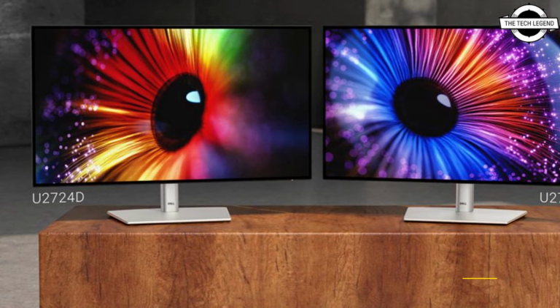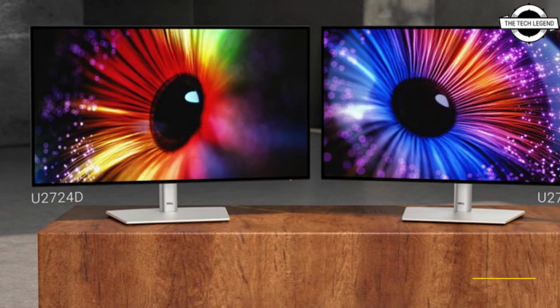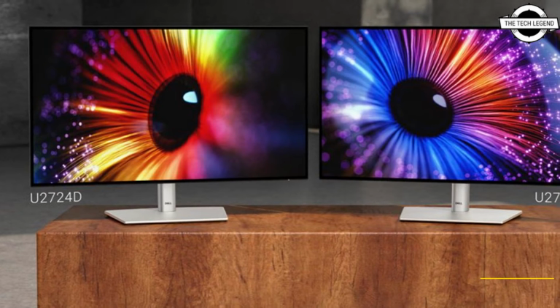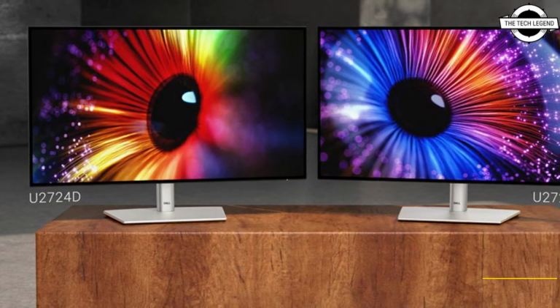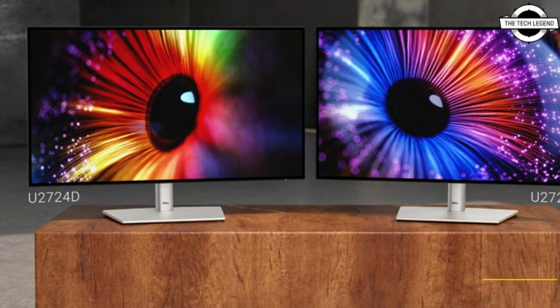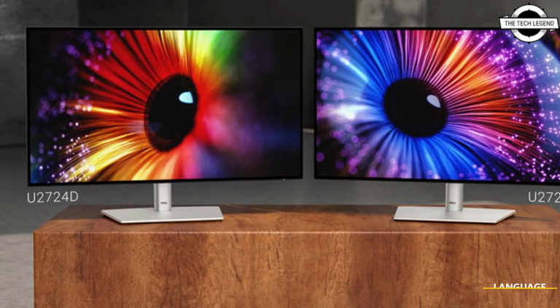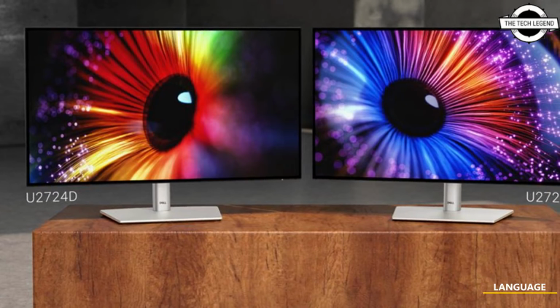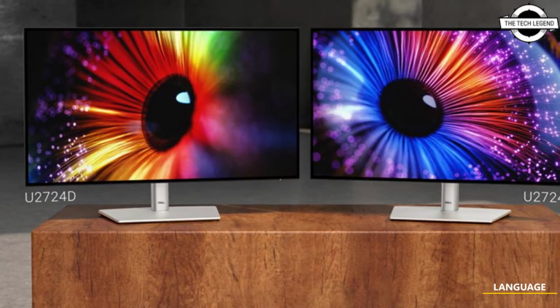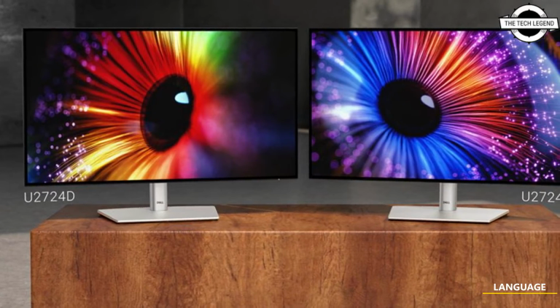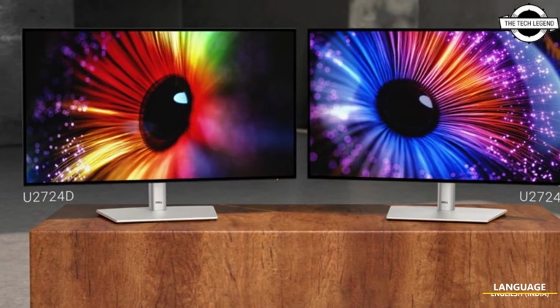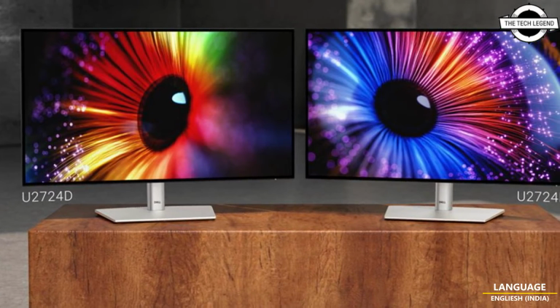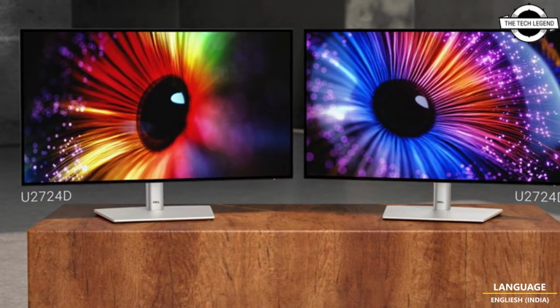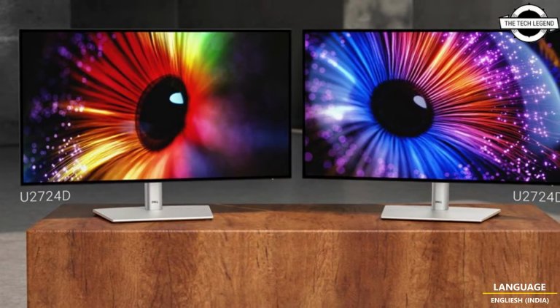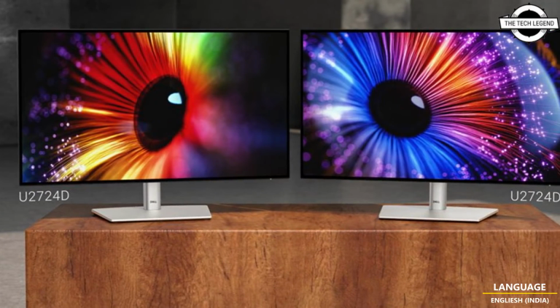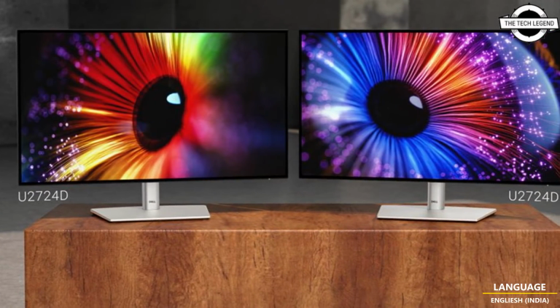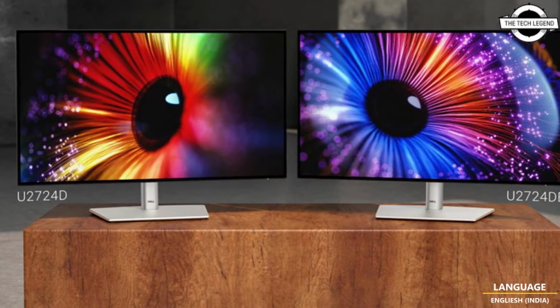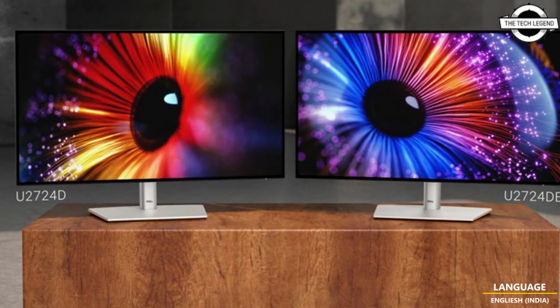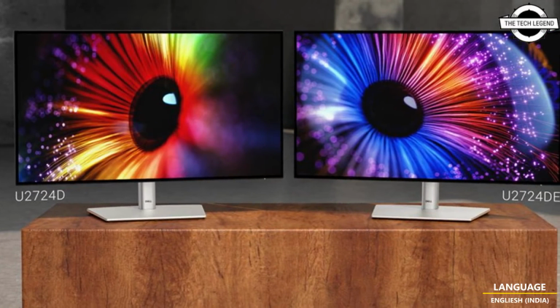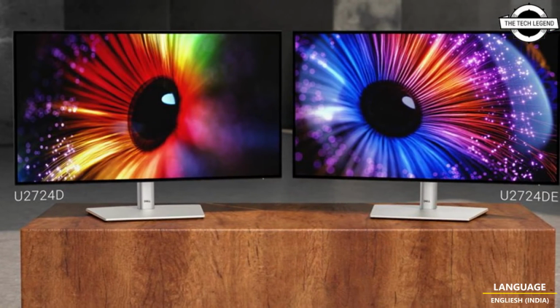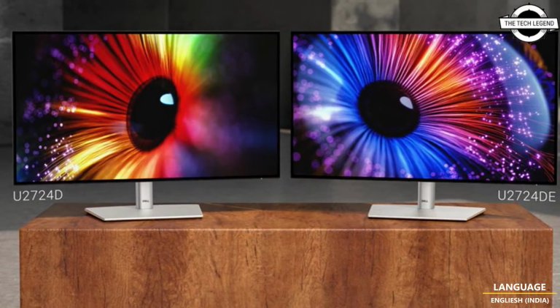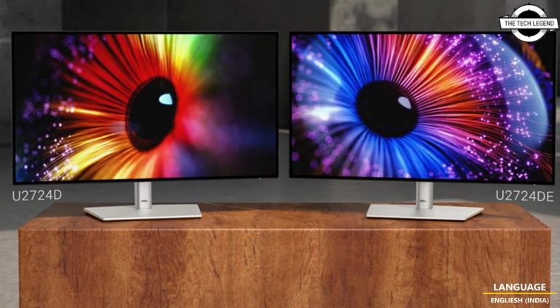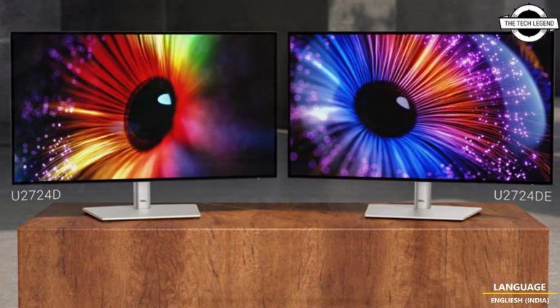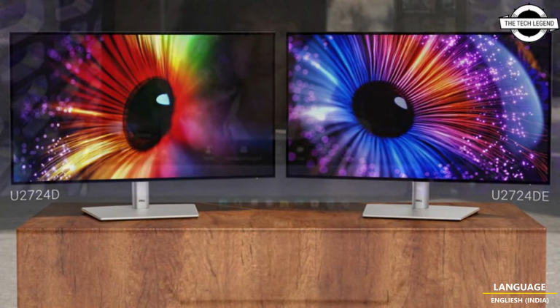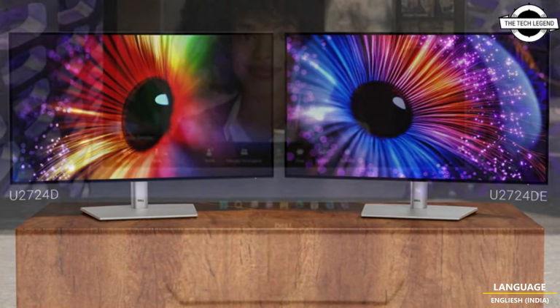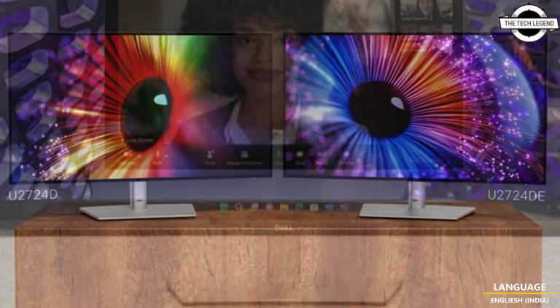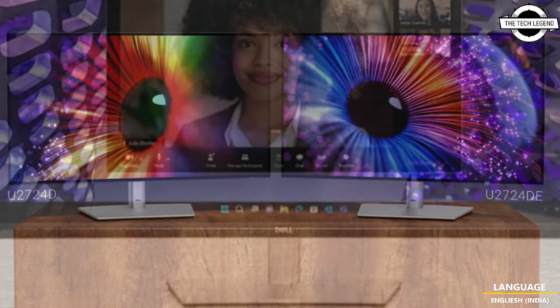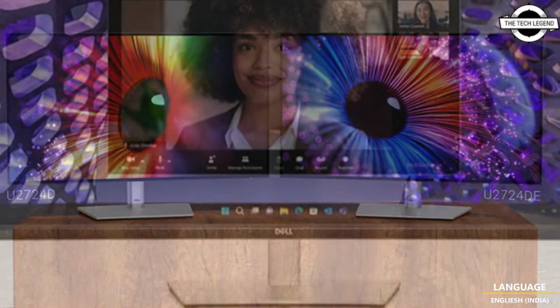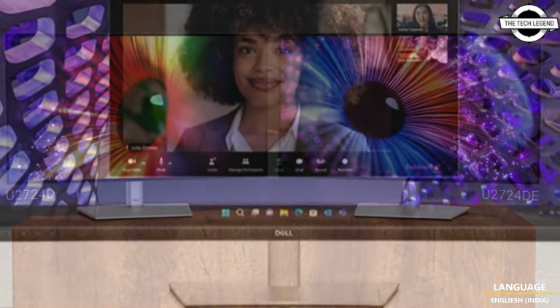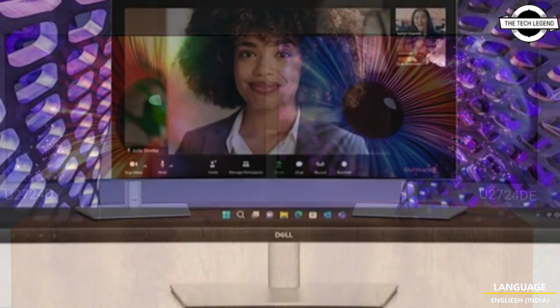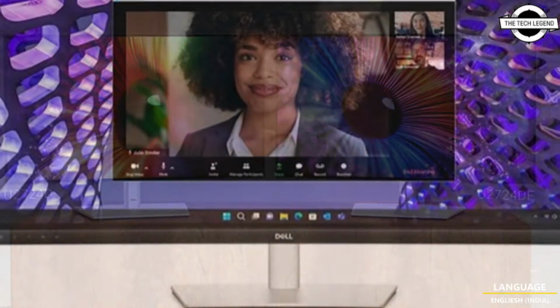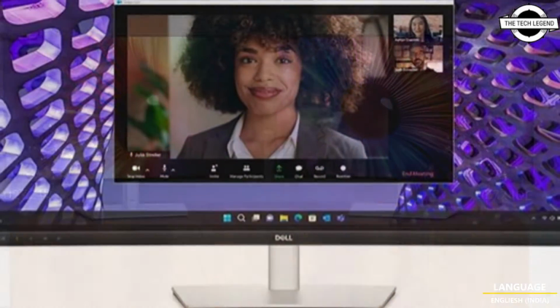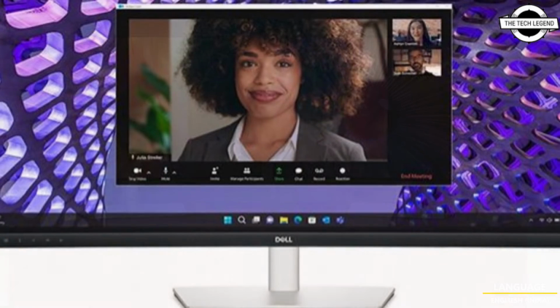Hello friends, welcome to the DefleZen channel. So friends, today I will talk about the Ultra's App.